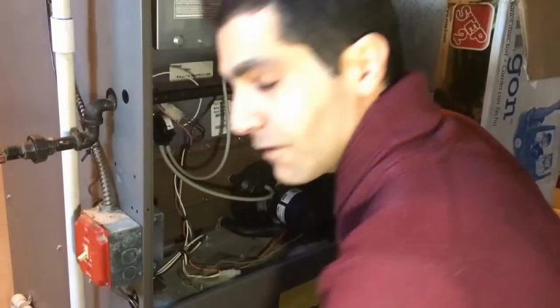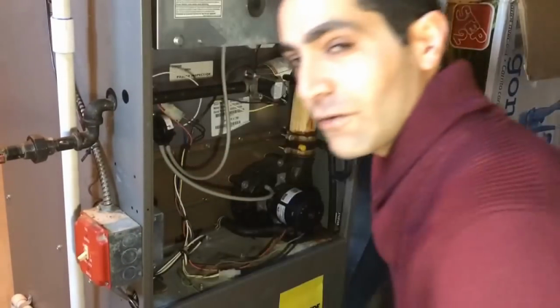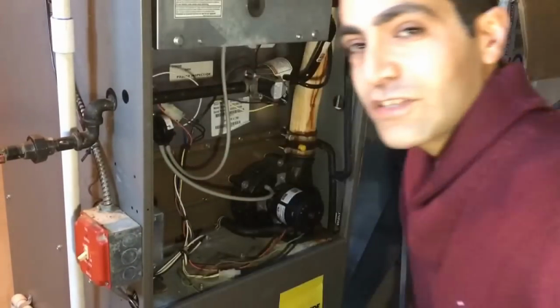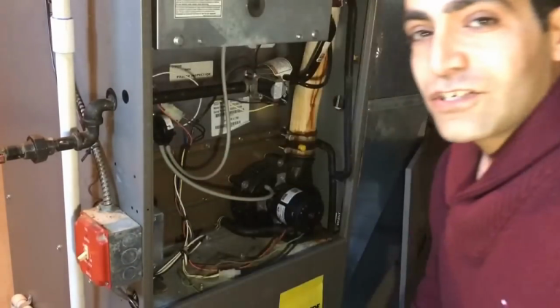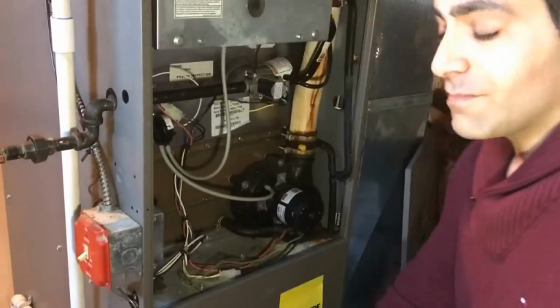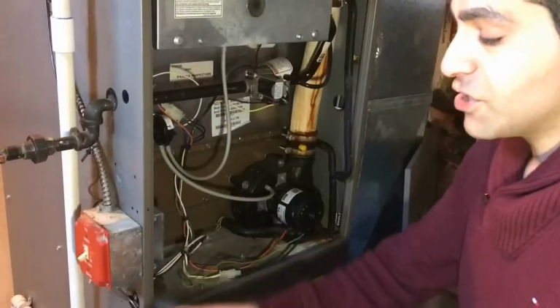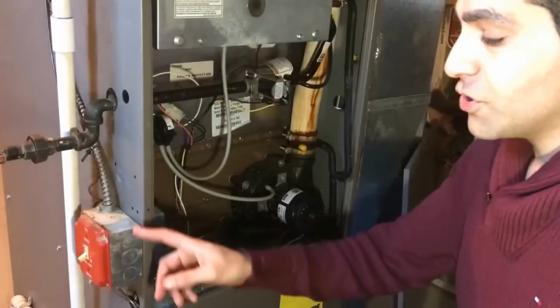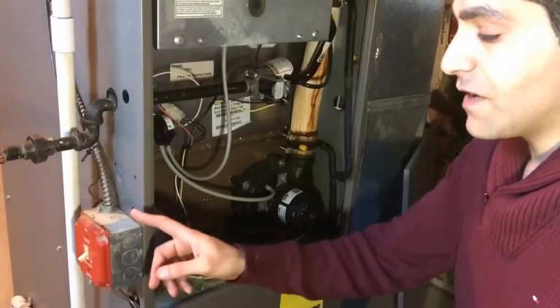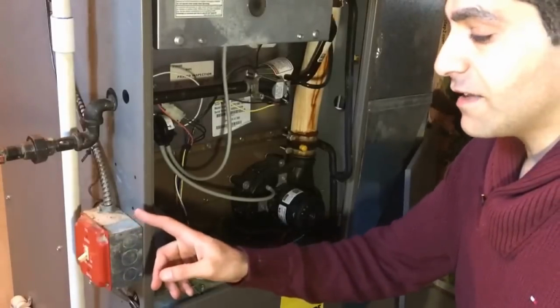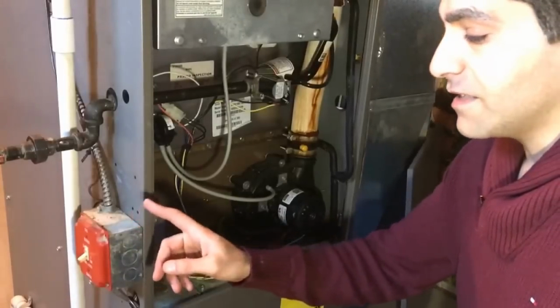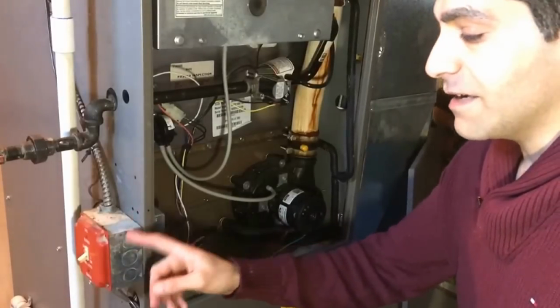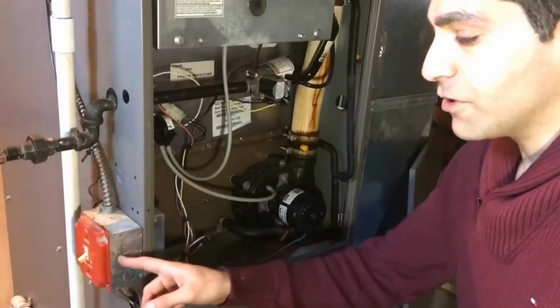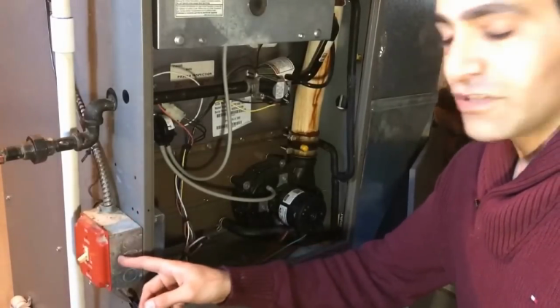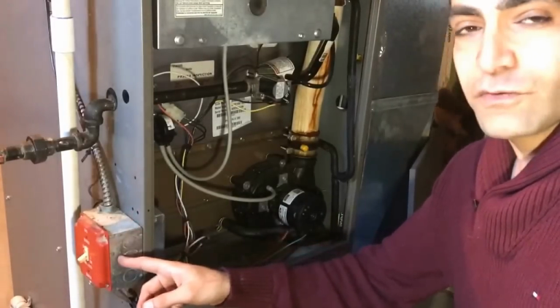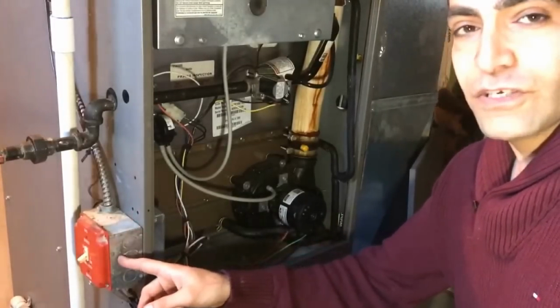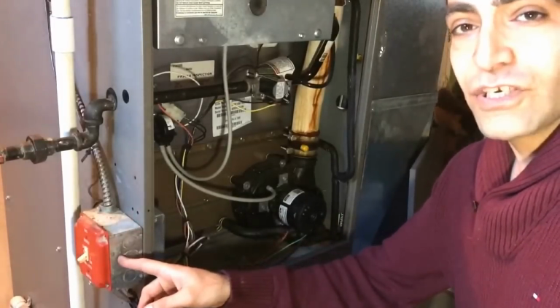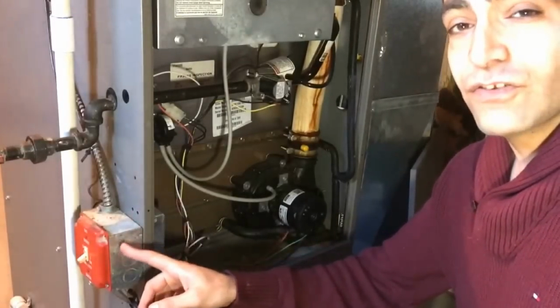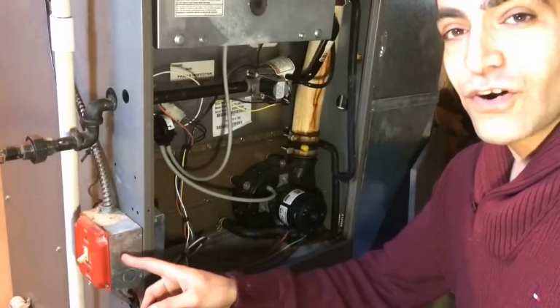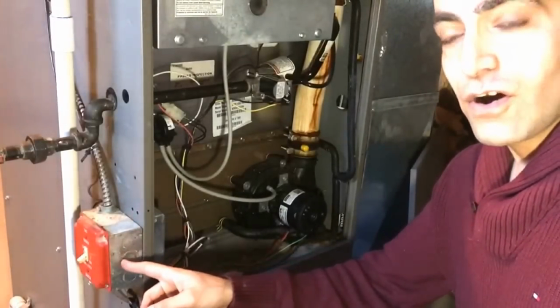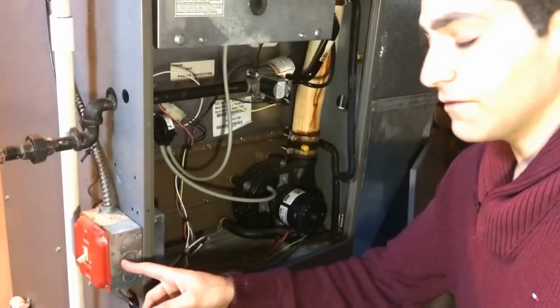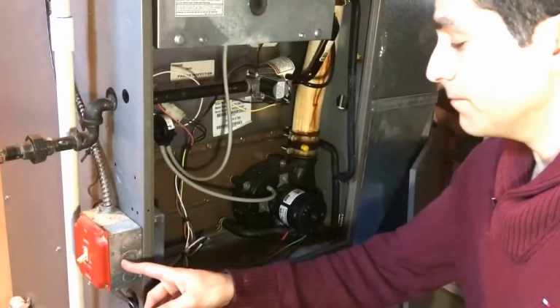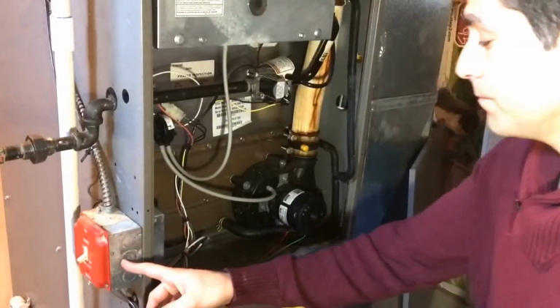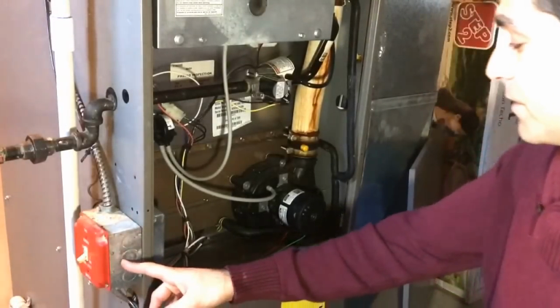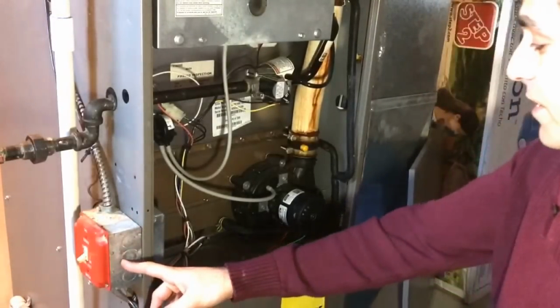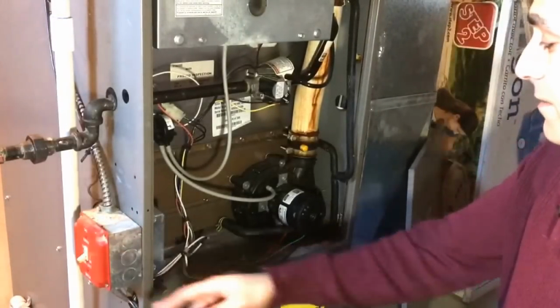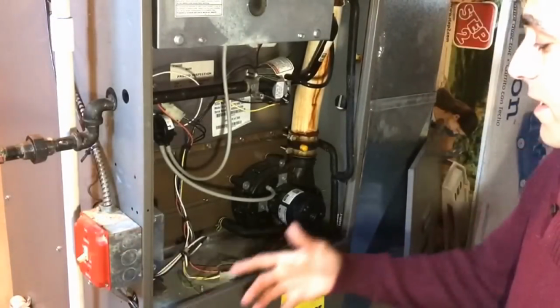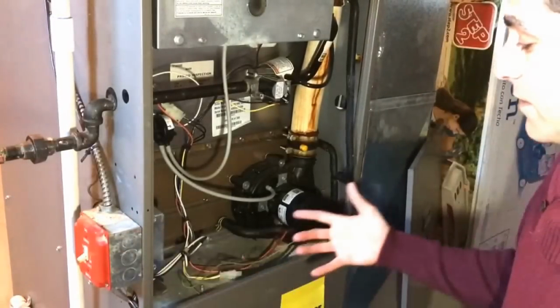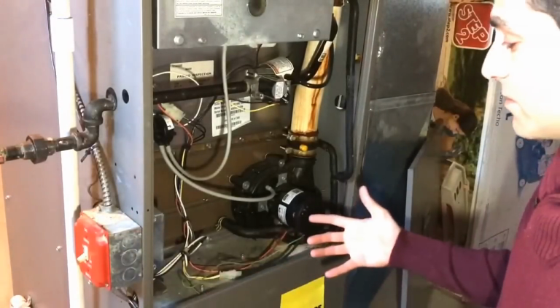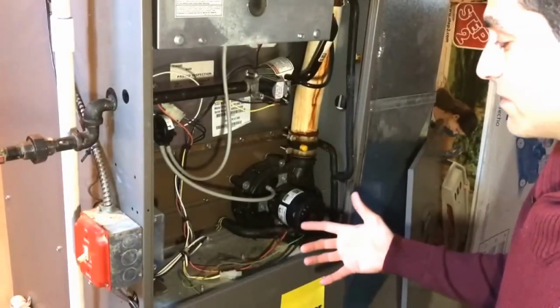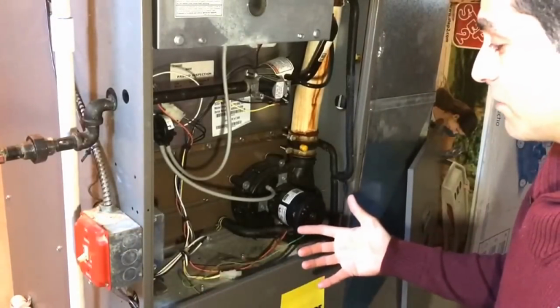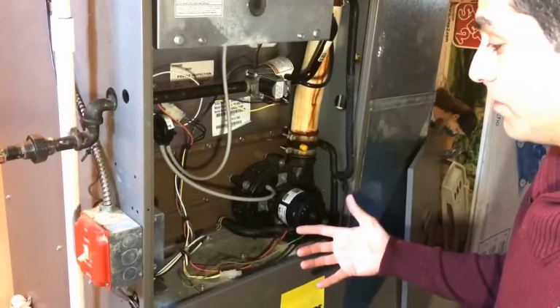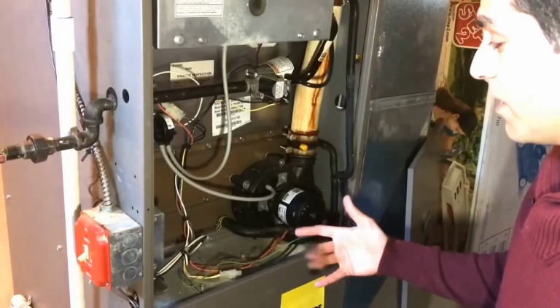First thing, just make sure you've got the emergency switch turned off. Now let's start taking her apart.